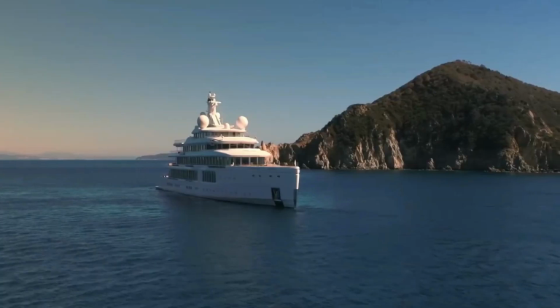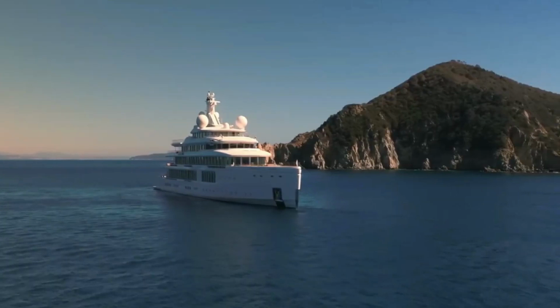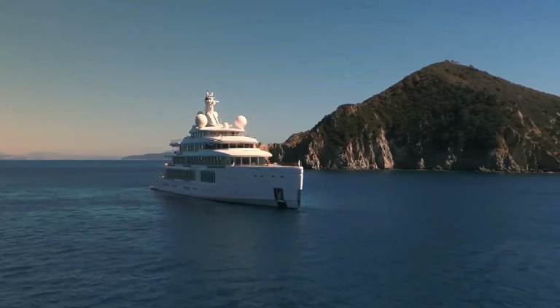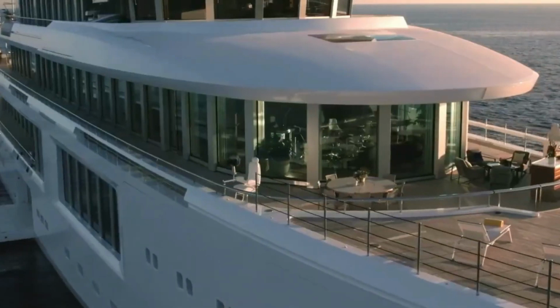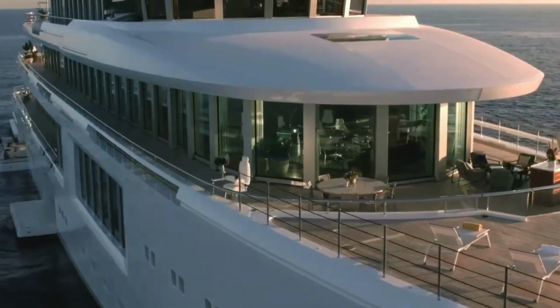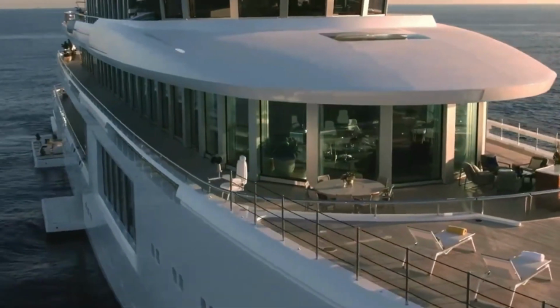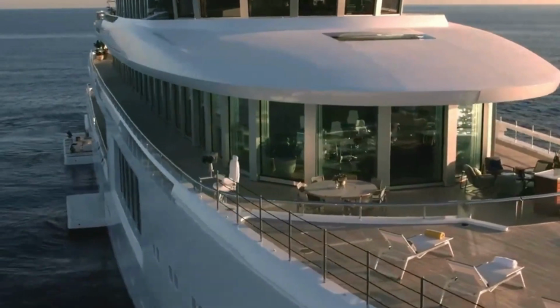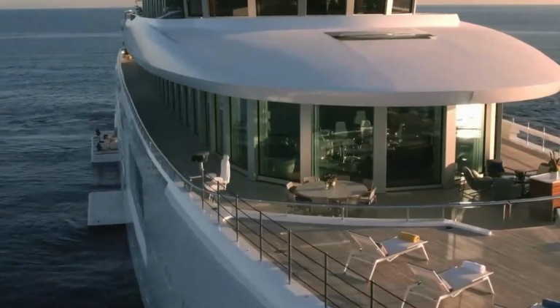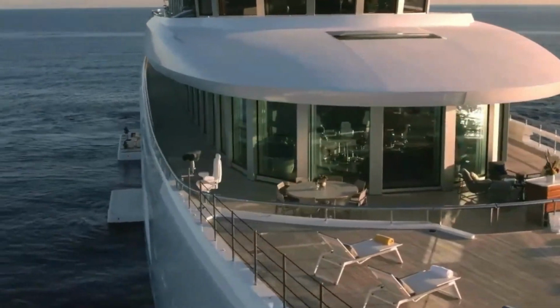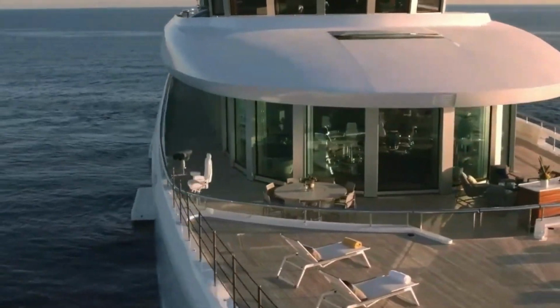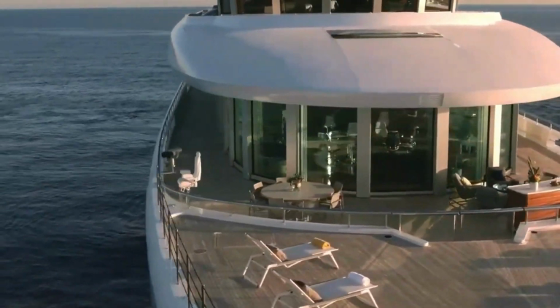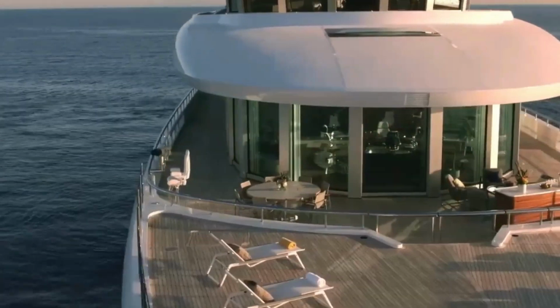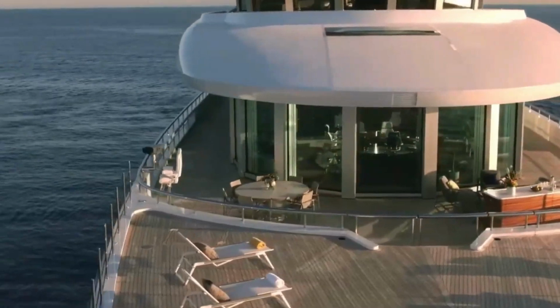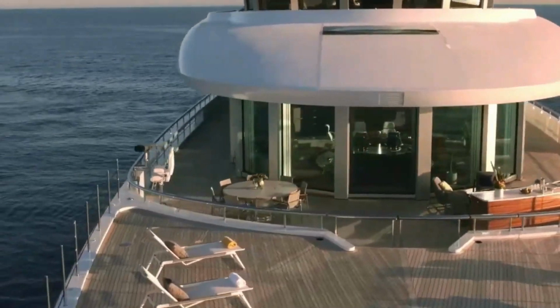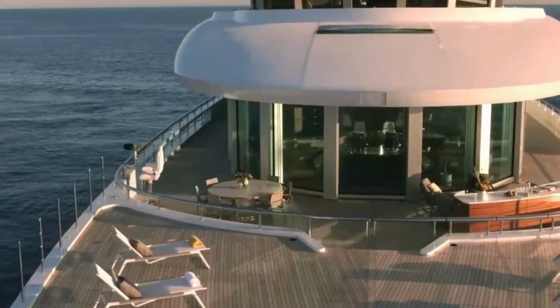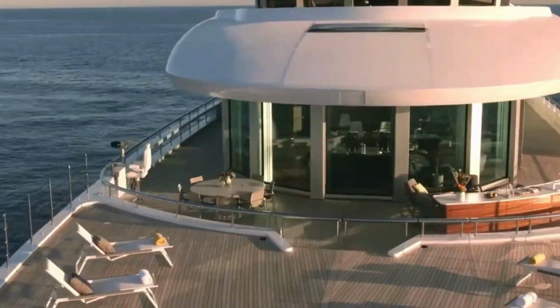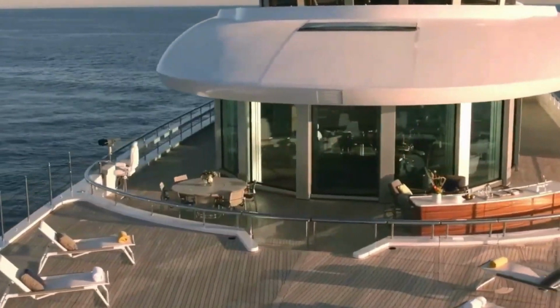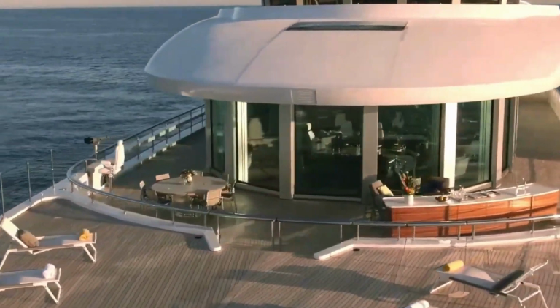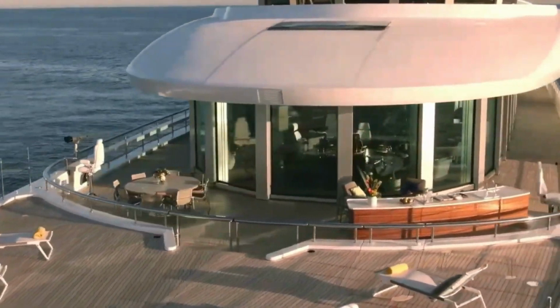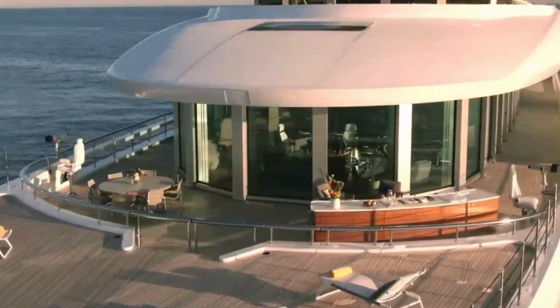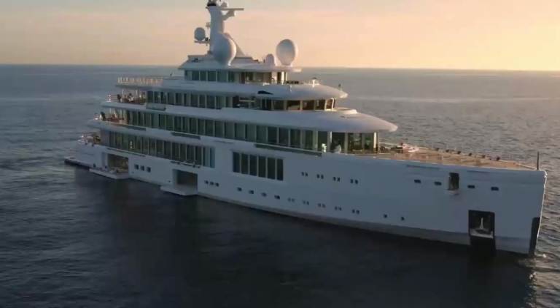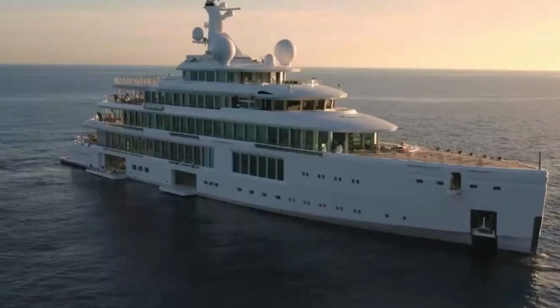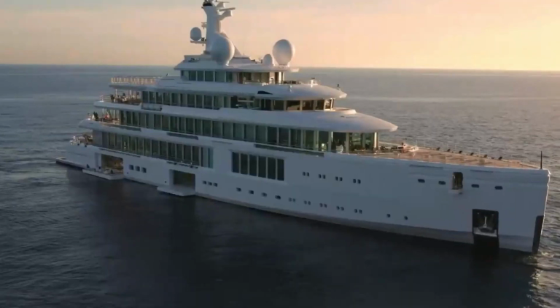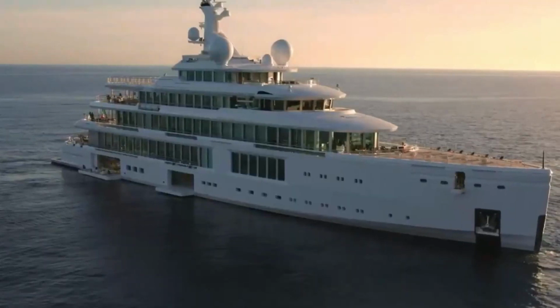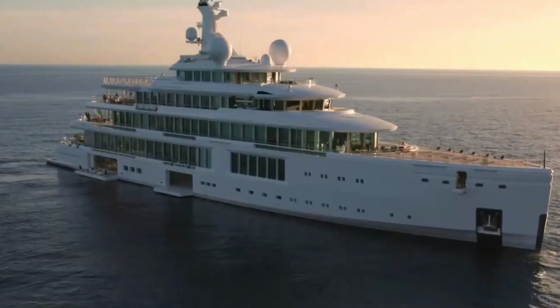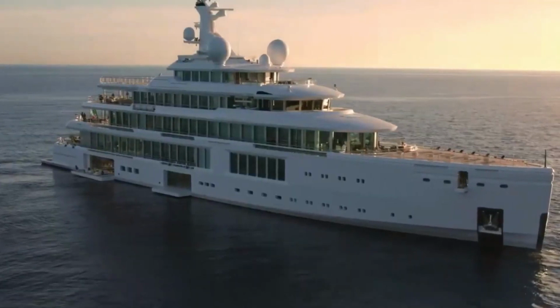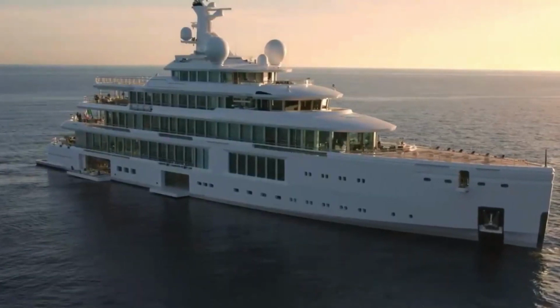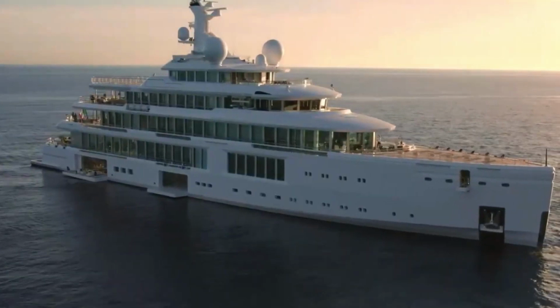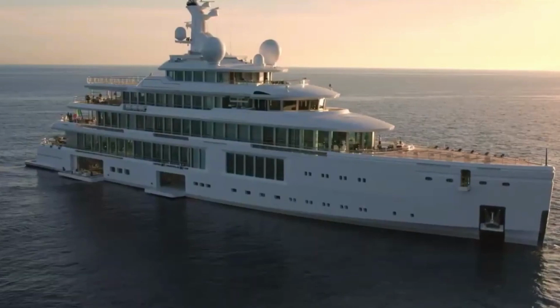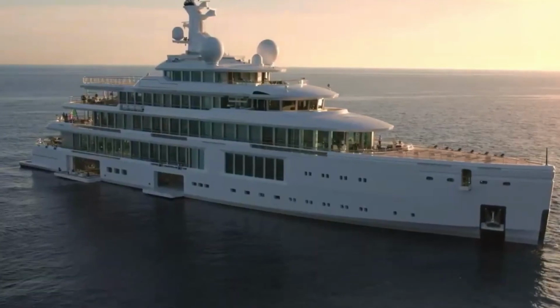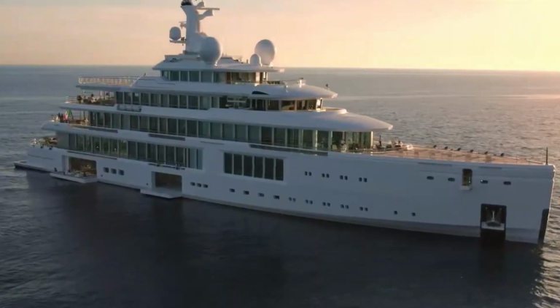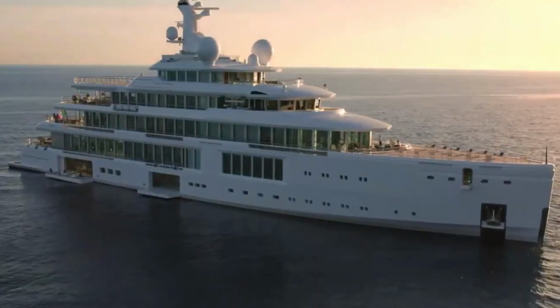She can host up to 27 passengers in individually appointed suites, who are pampered by a crew of 37 who attend to their every need.